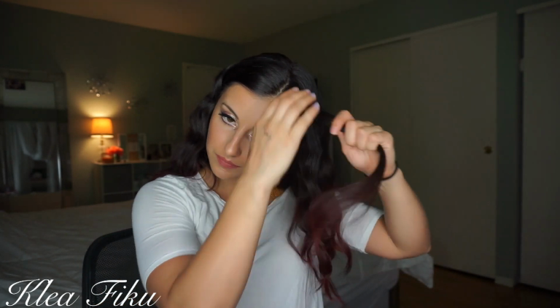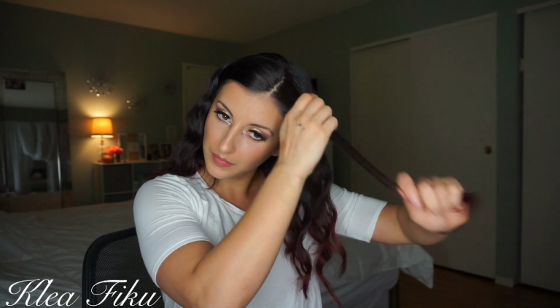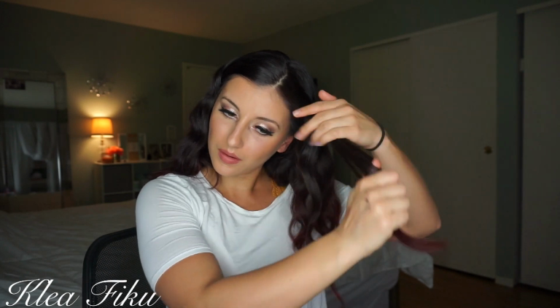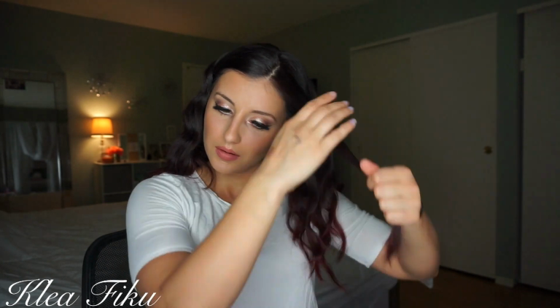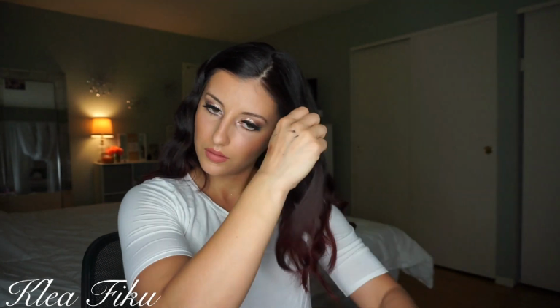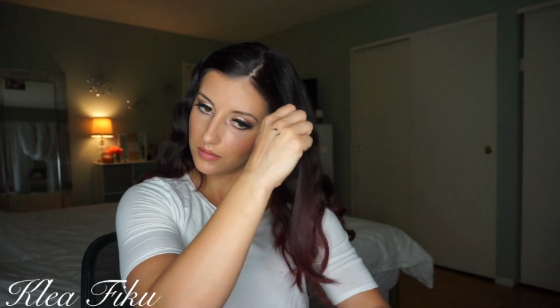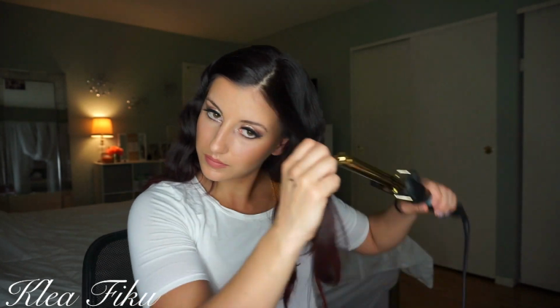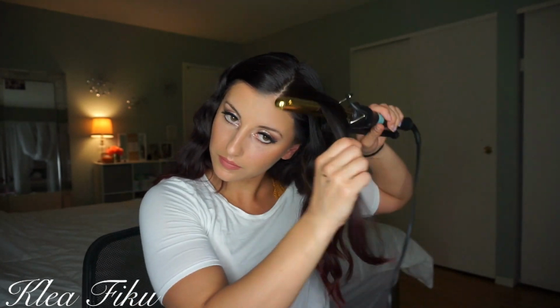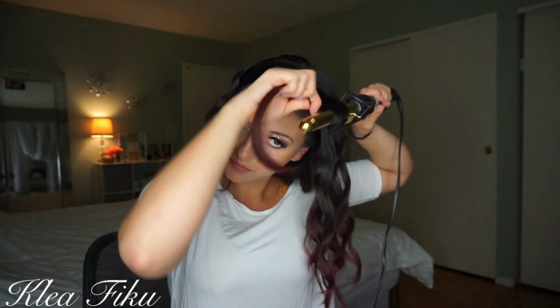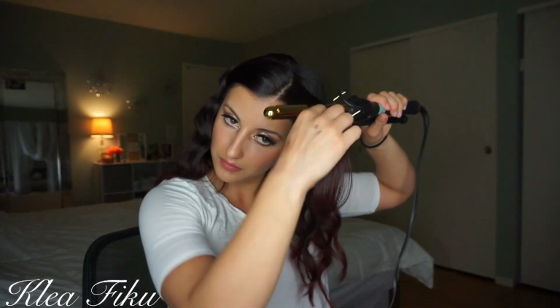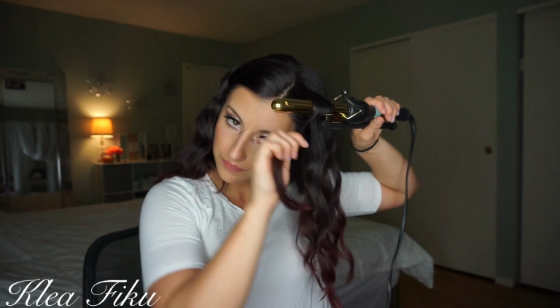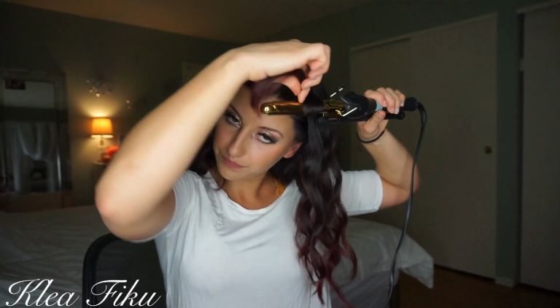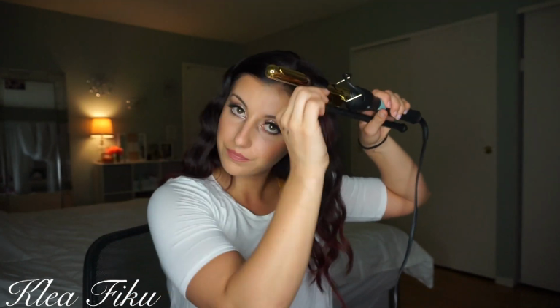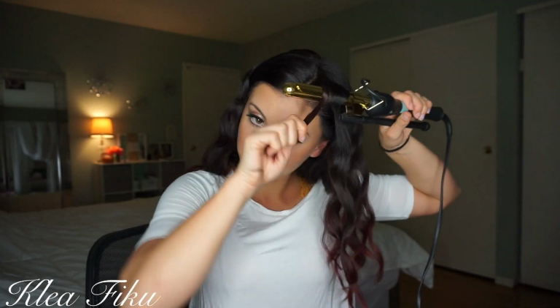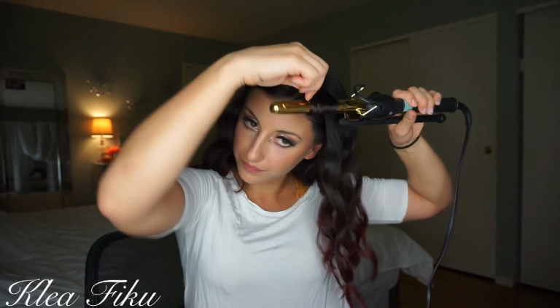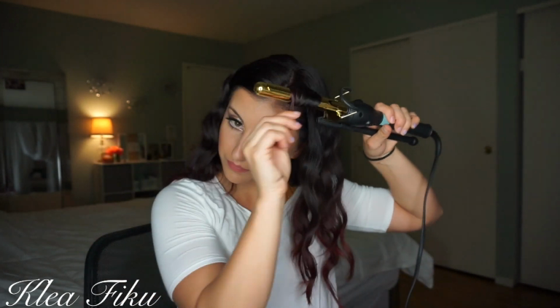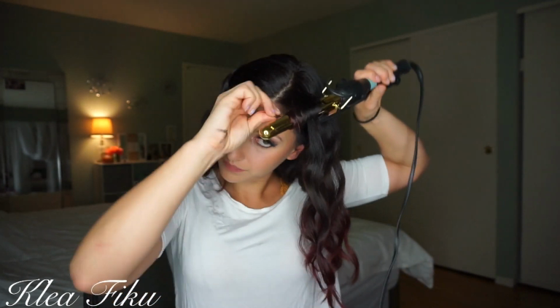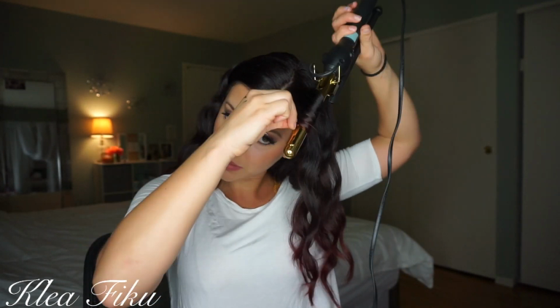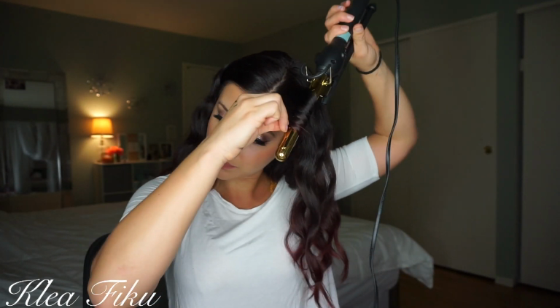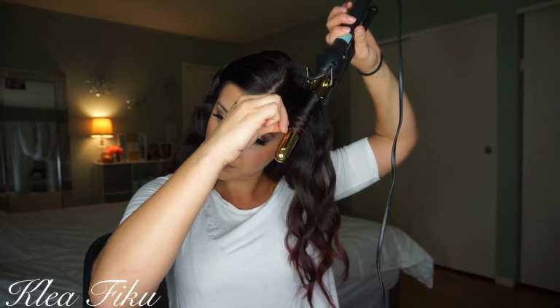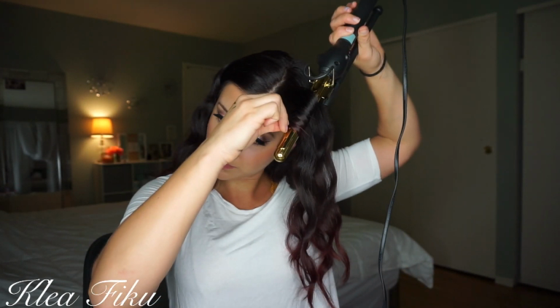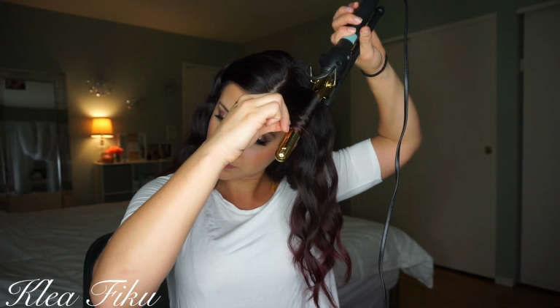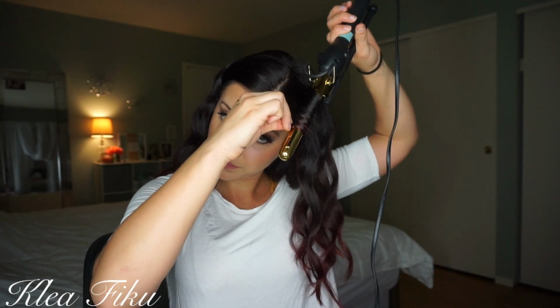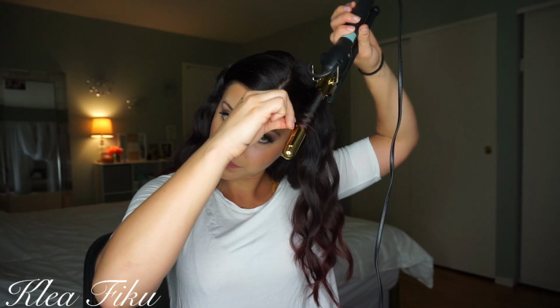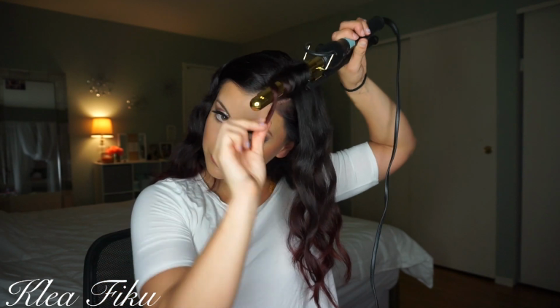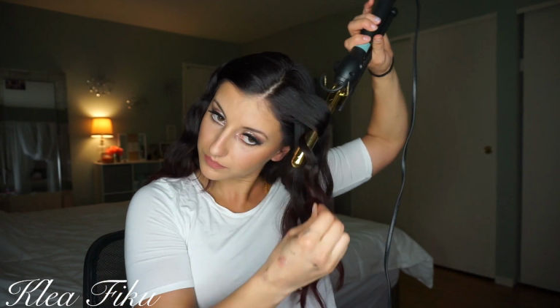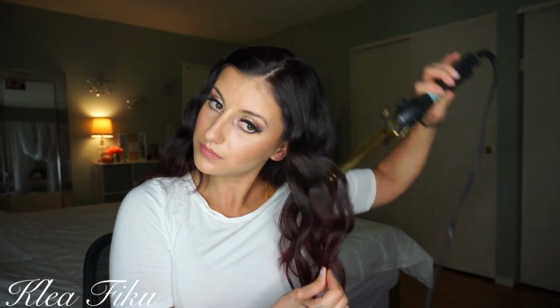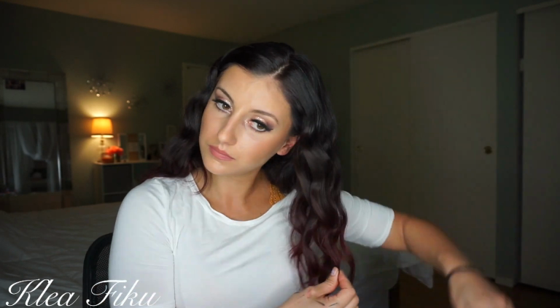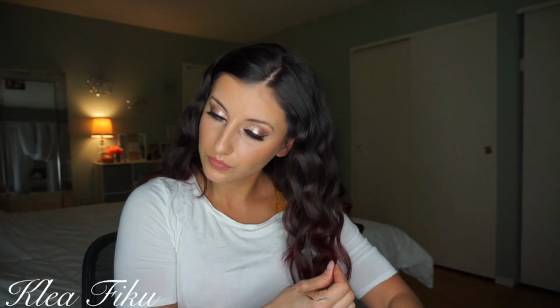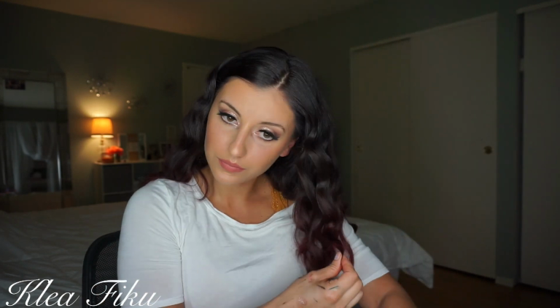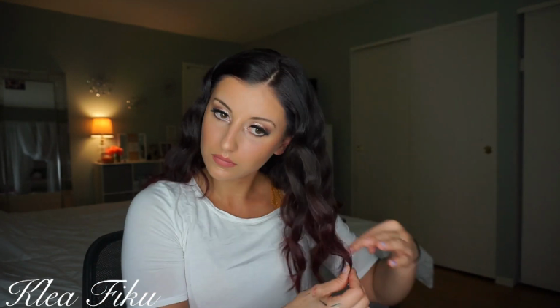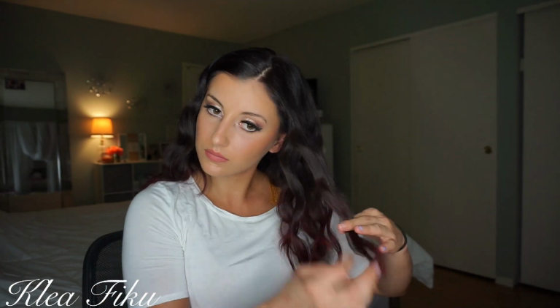Thanks so much for watching, guys. I hope you all love this look and I will definitely see you guys next time. Thank you!